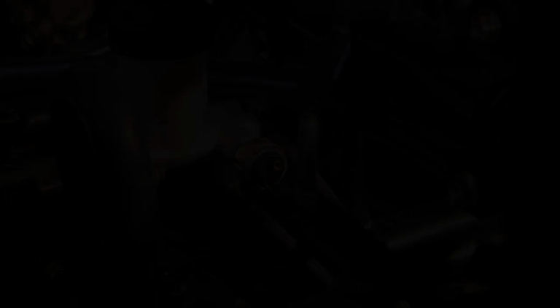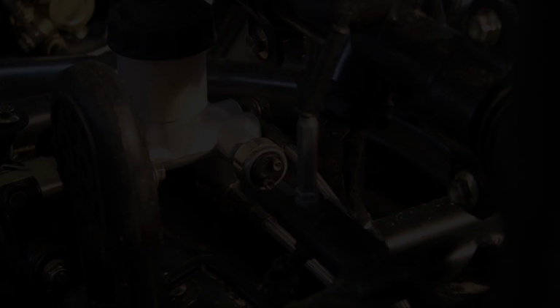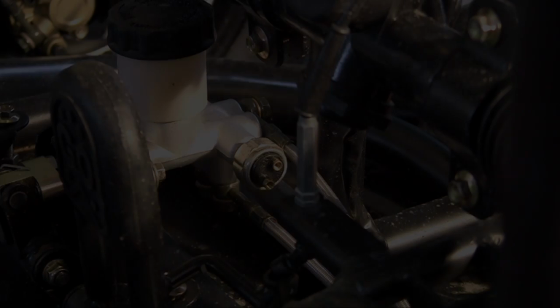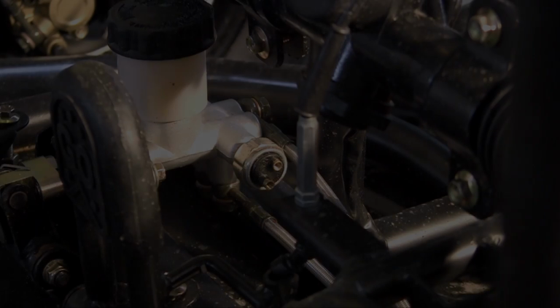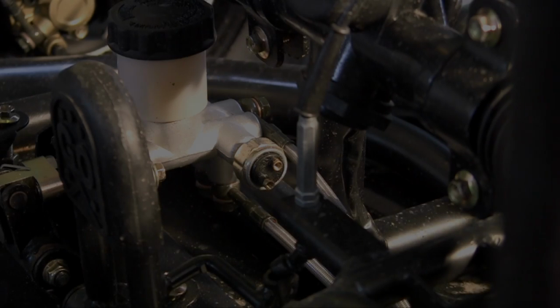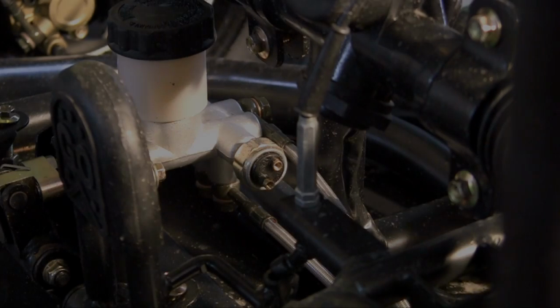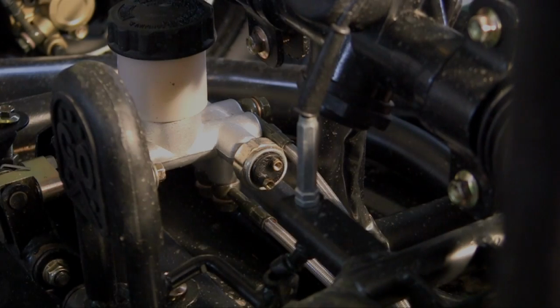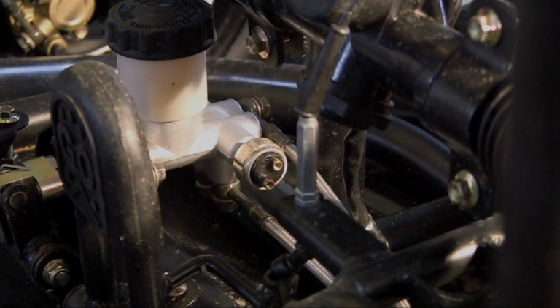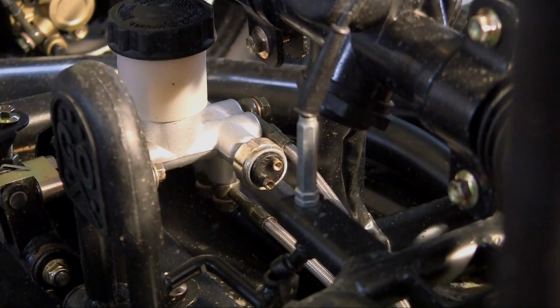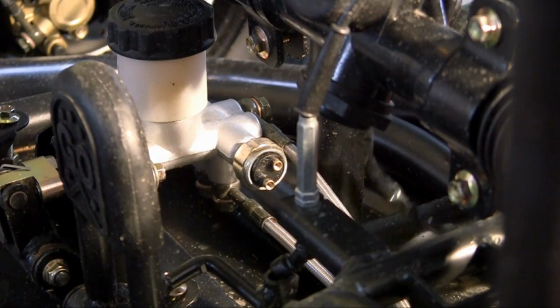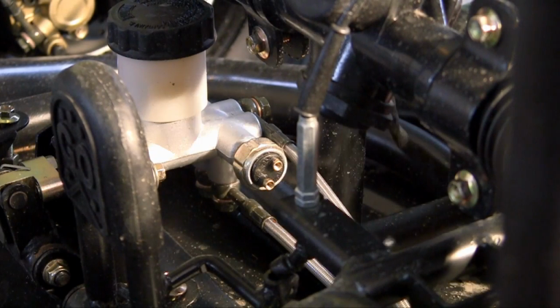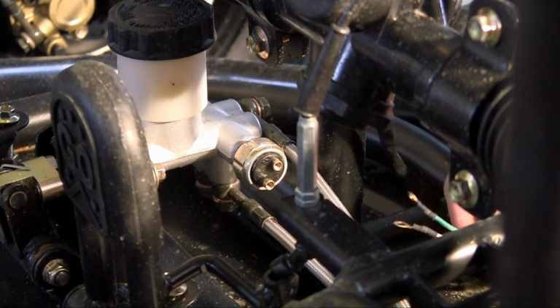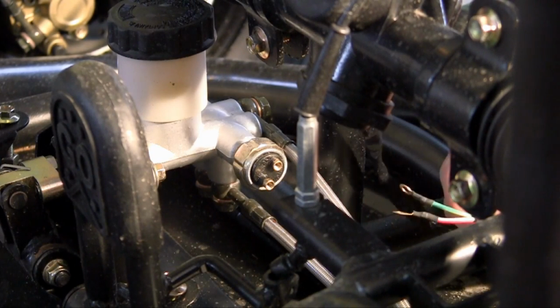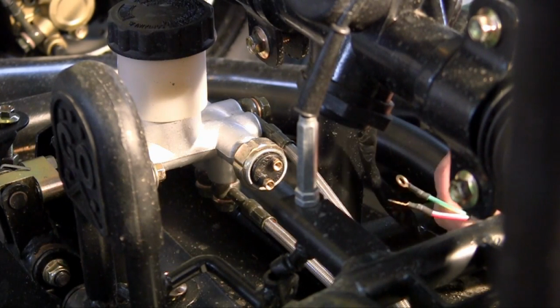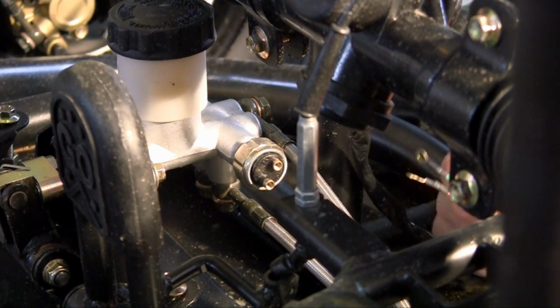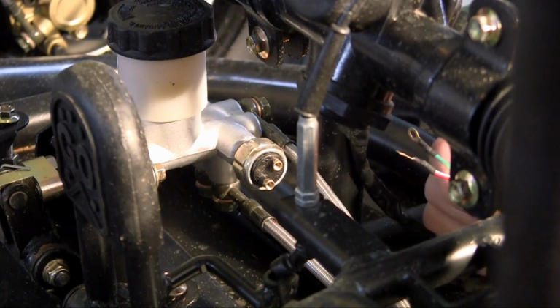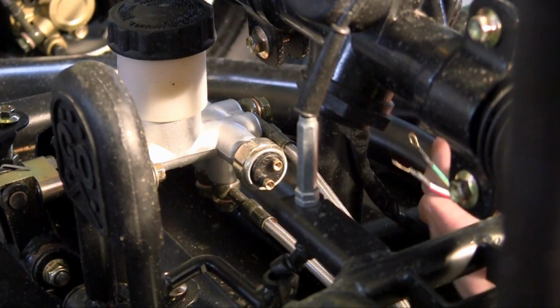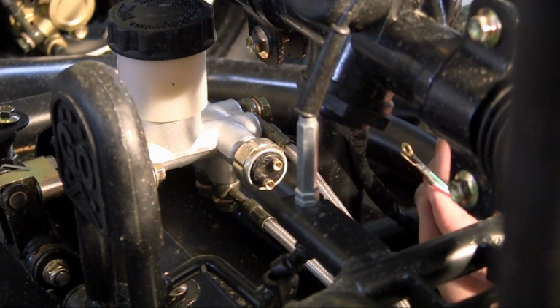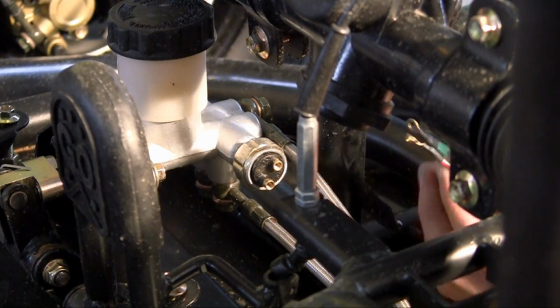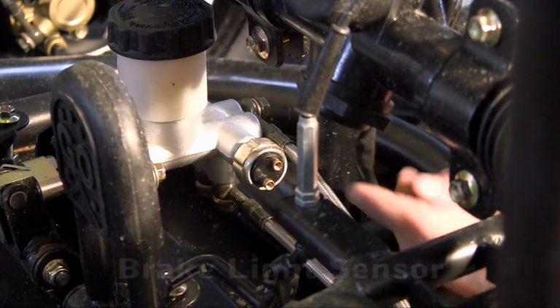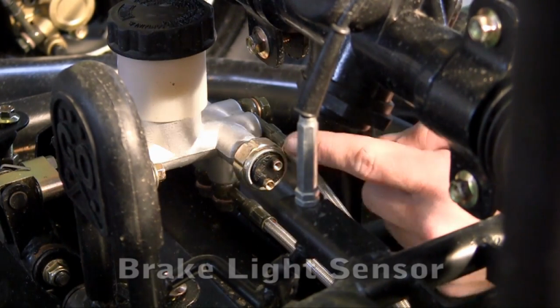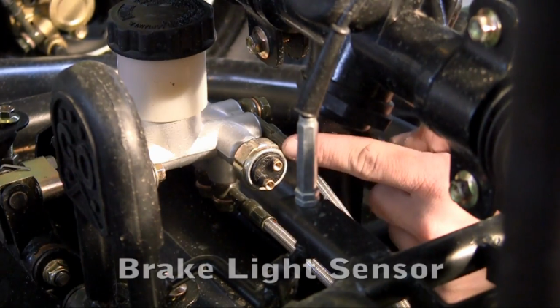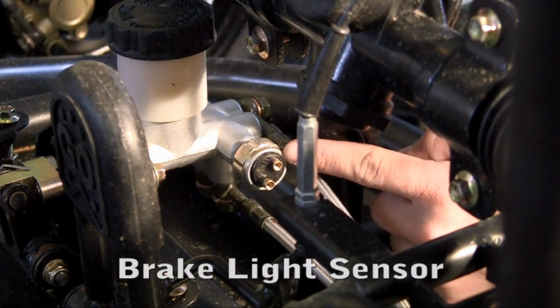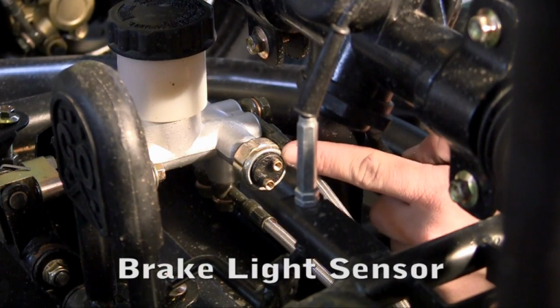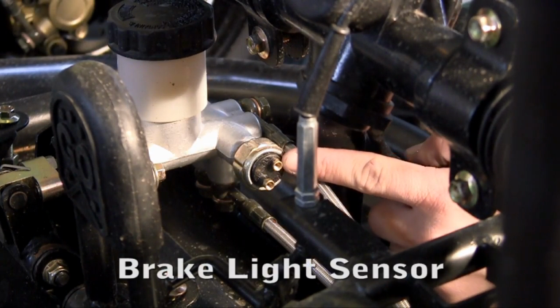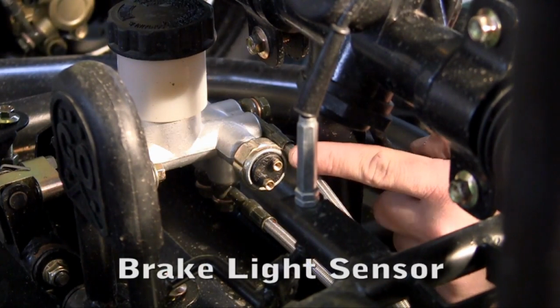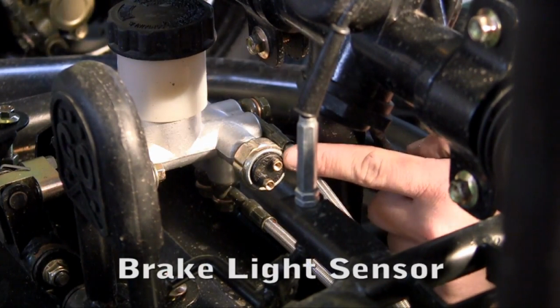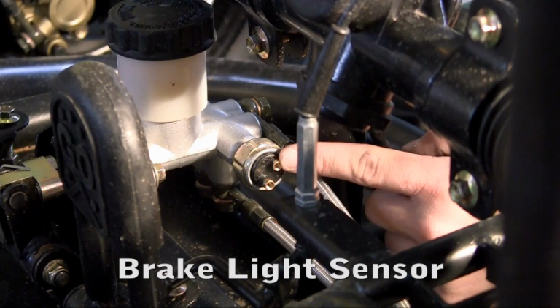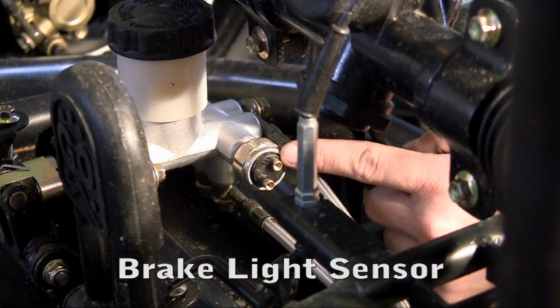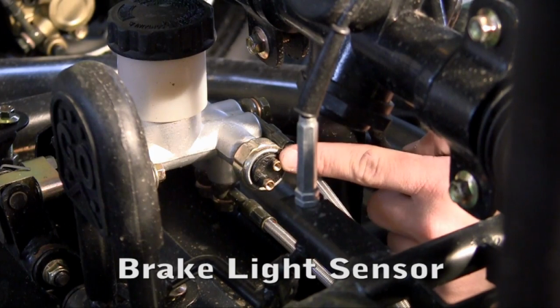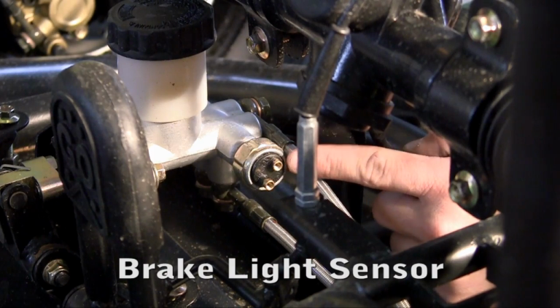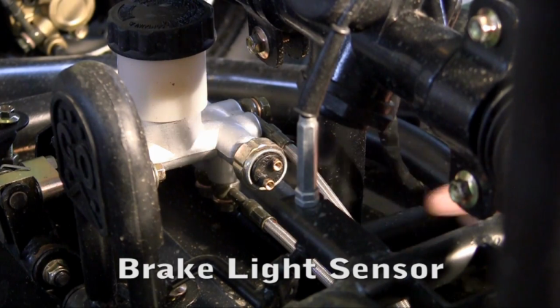Alright, now what we need to do is we need to hook up the electric to our master cylinder on the brakes.